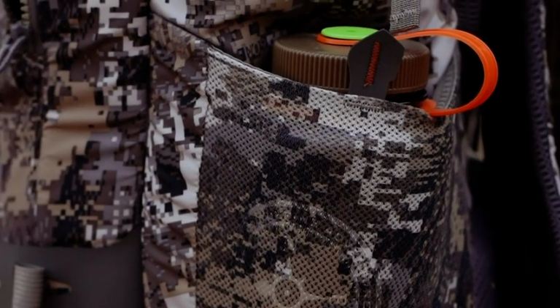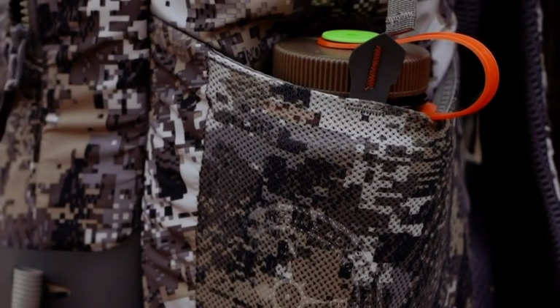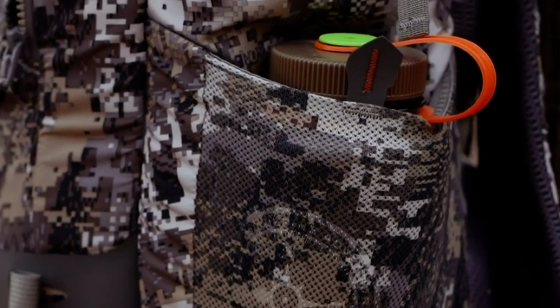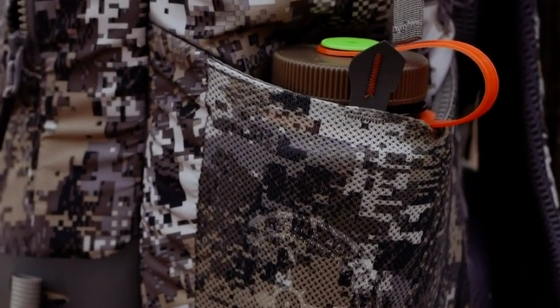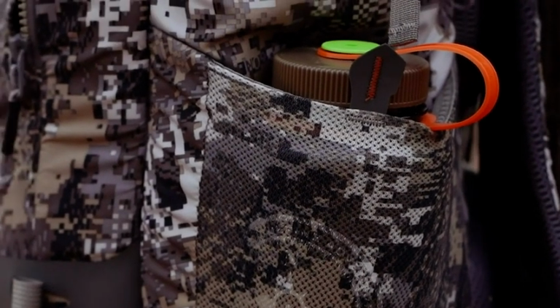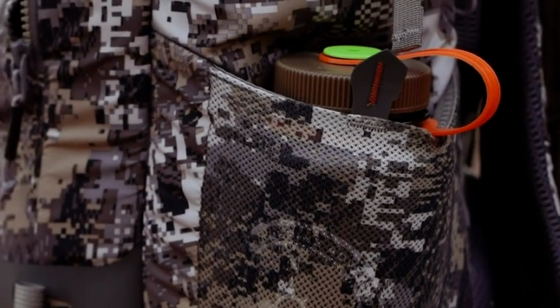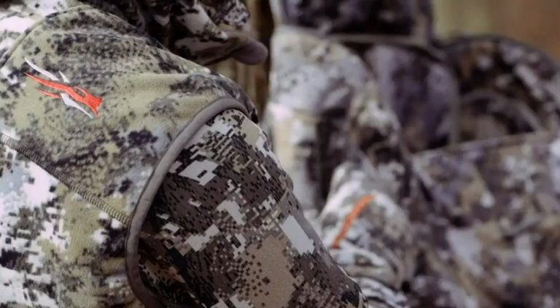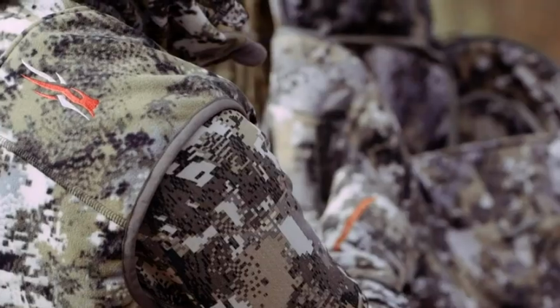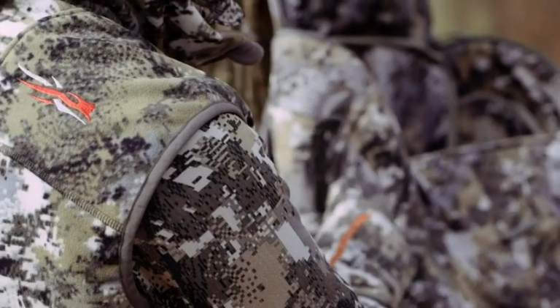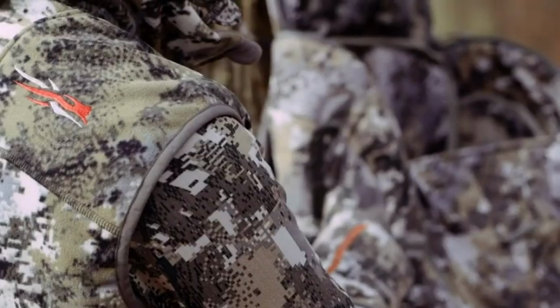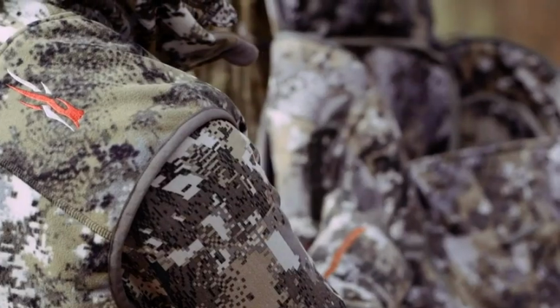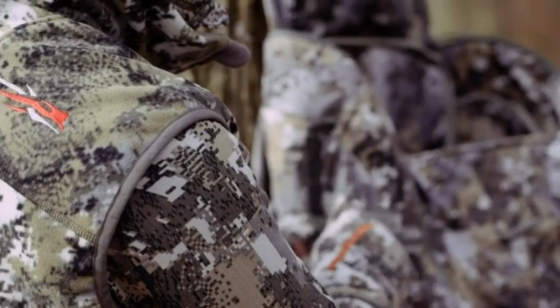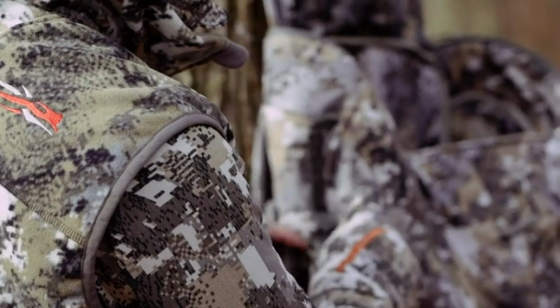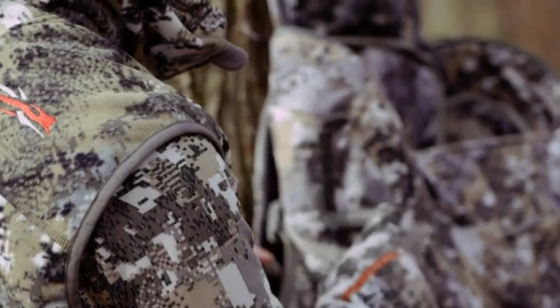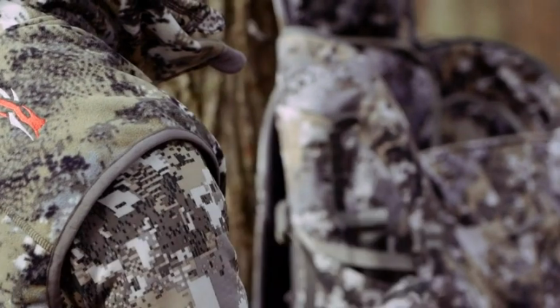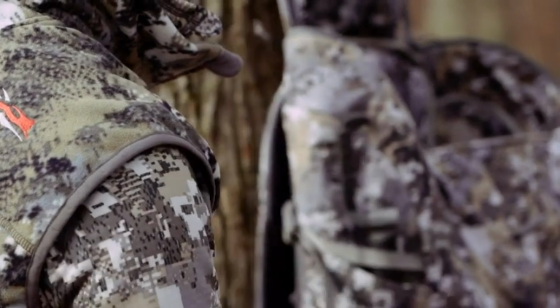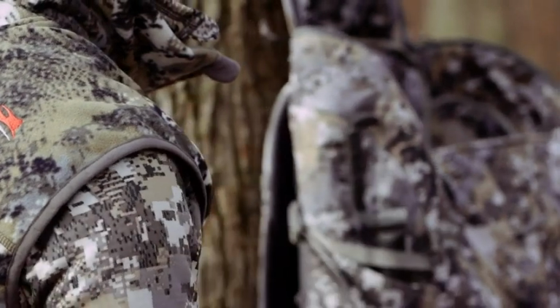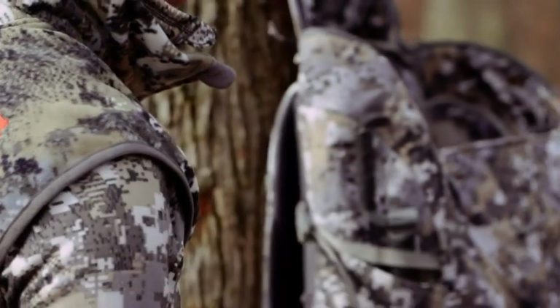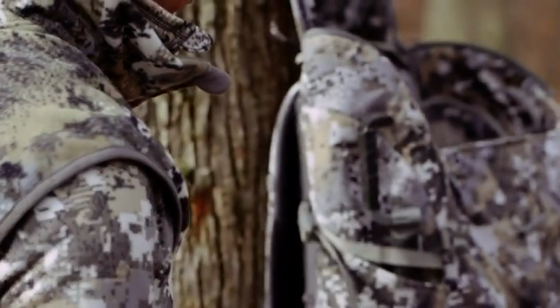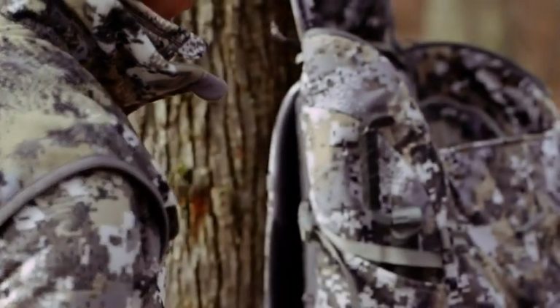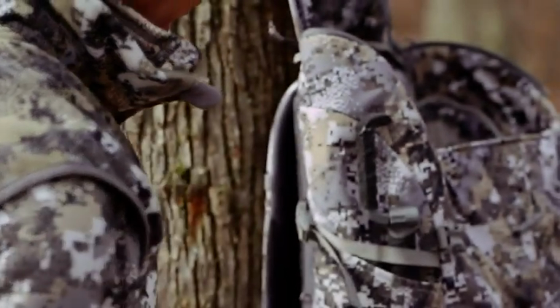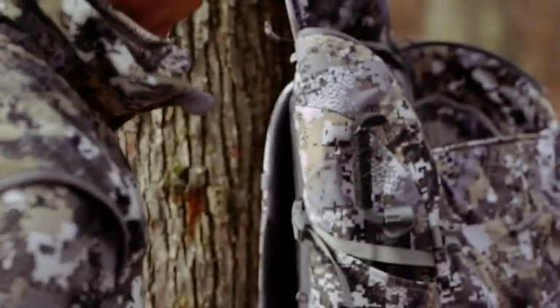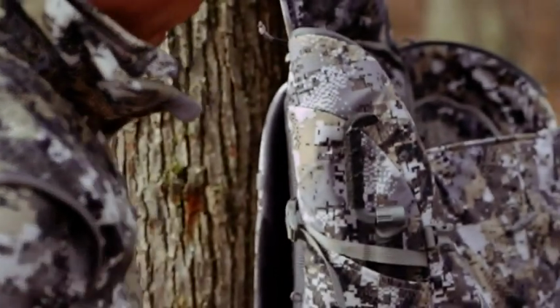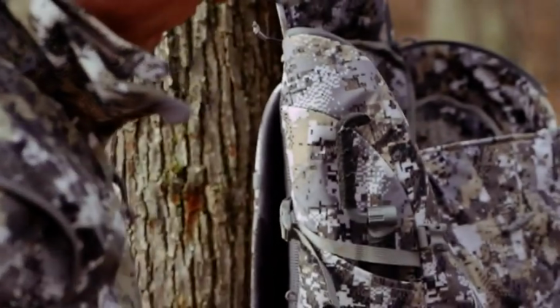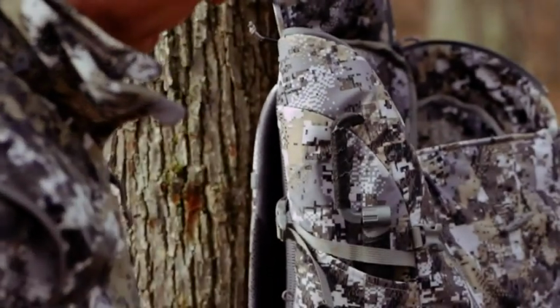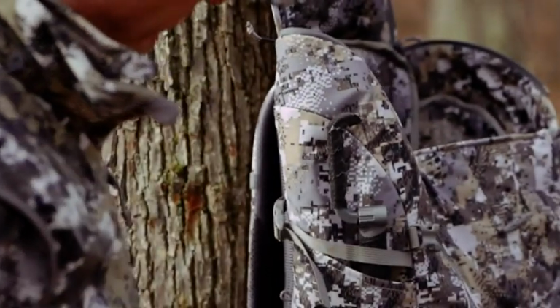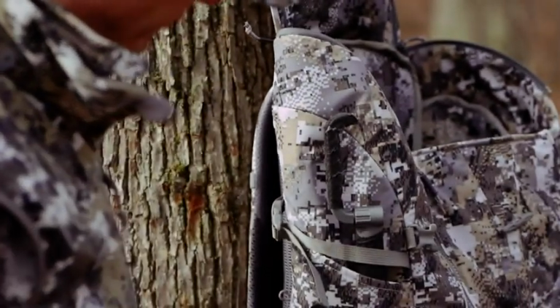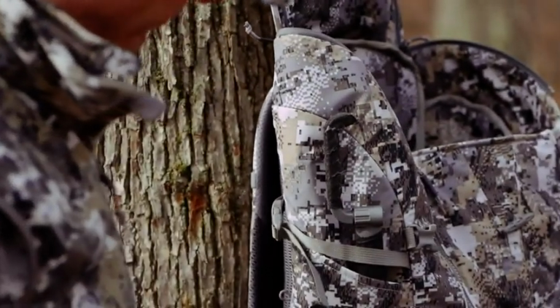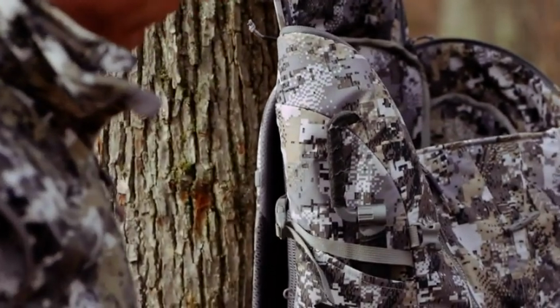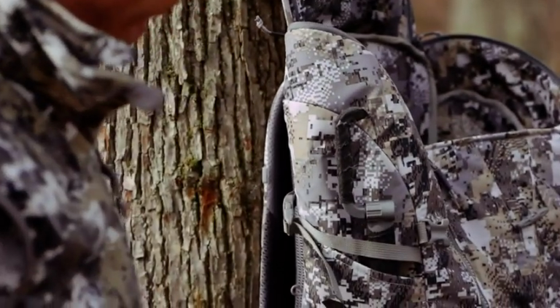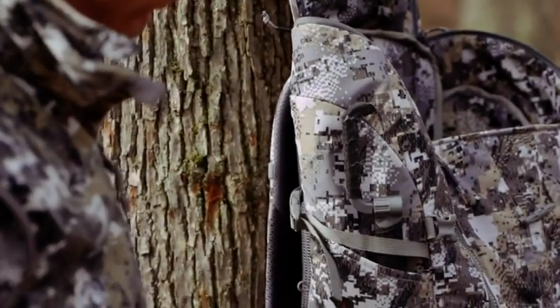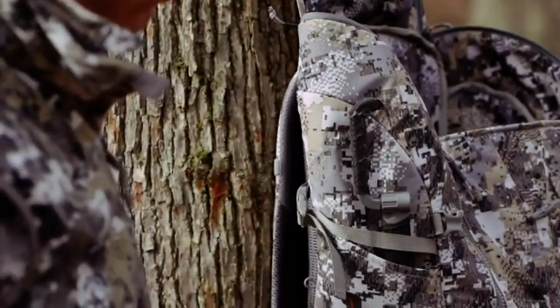The side pockets are great for water bottle storage, which is extra secure so your water bottle won't fall out. Additionally, the bow arm can be accessed from the side pocket as well, on the top slot.